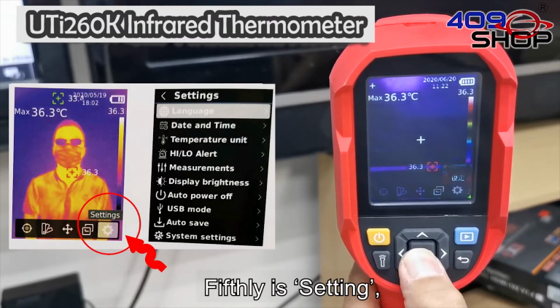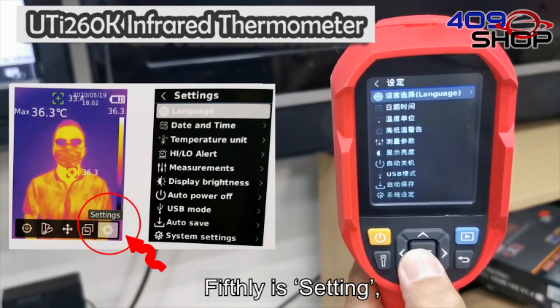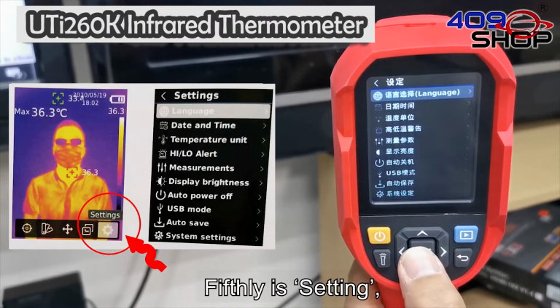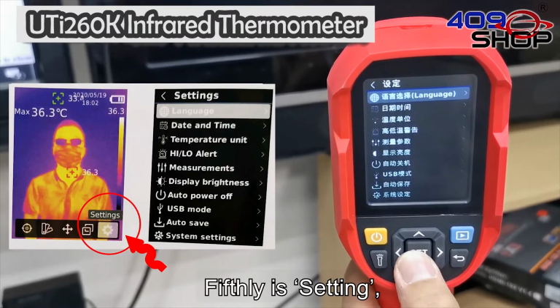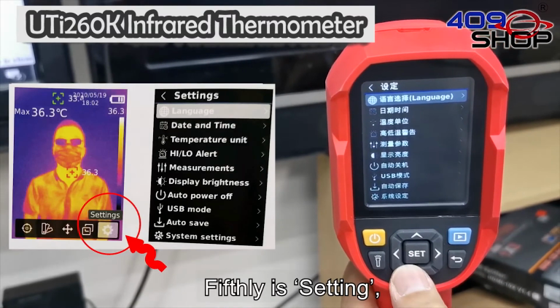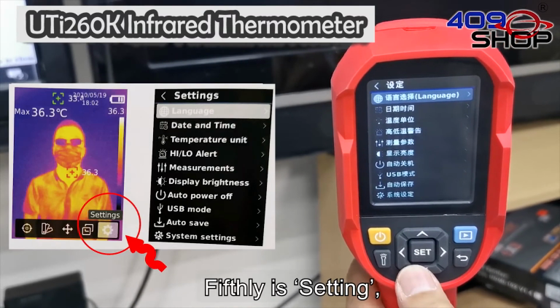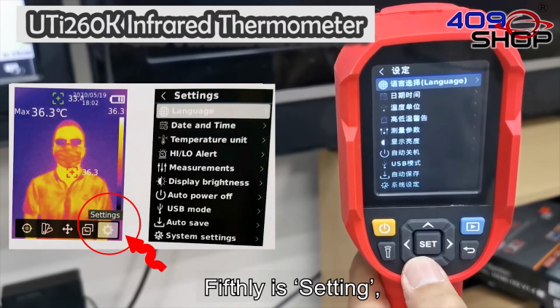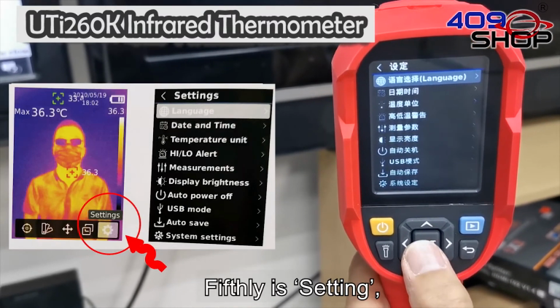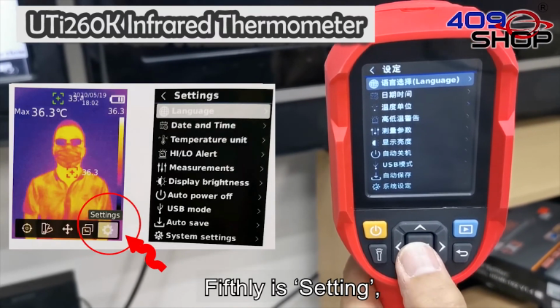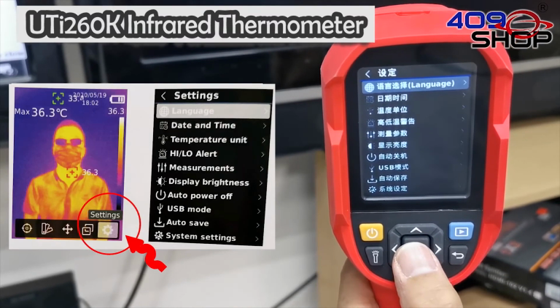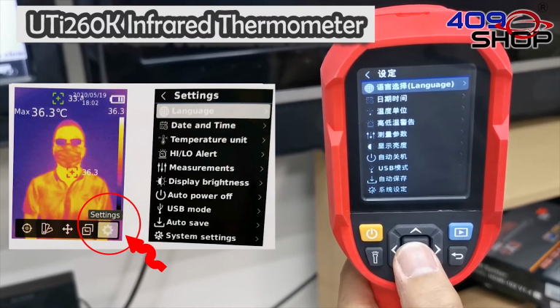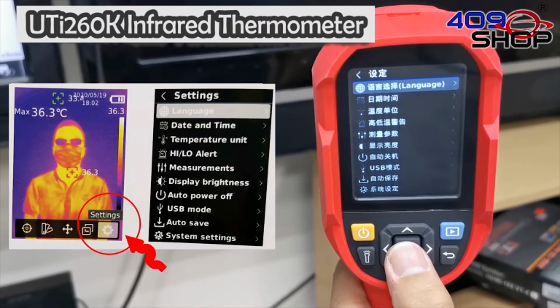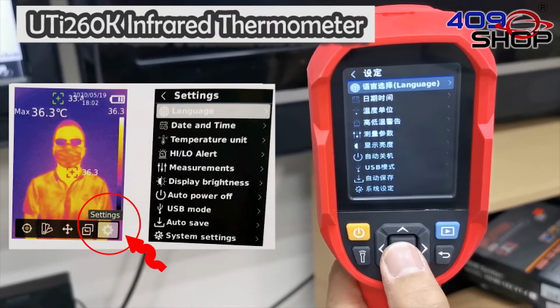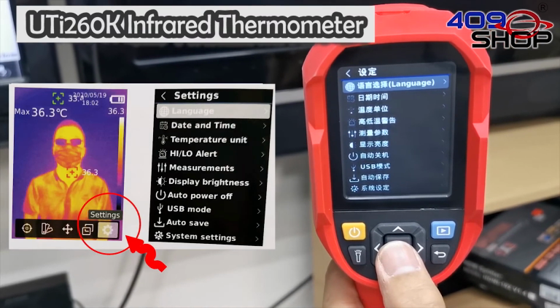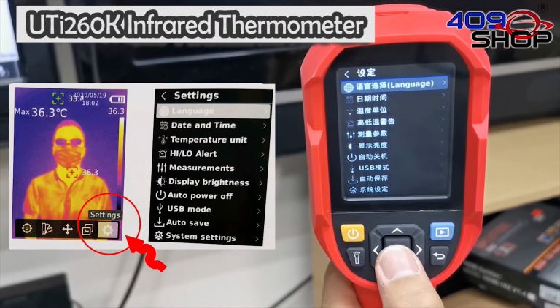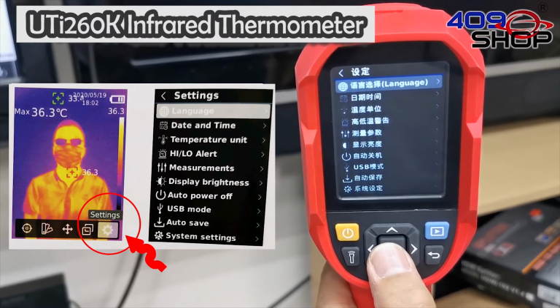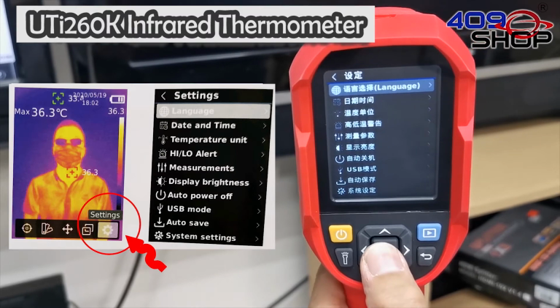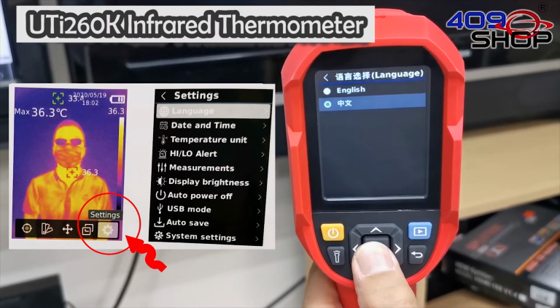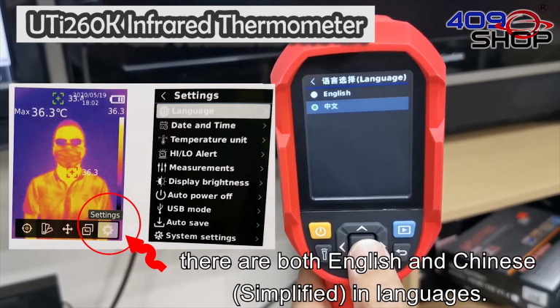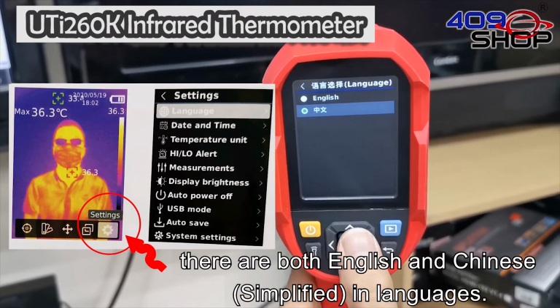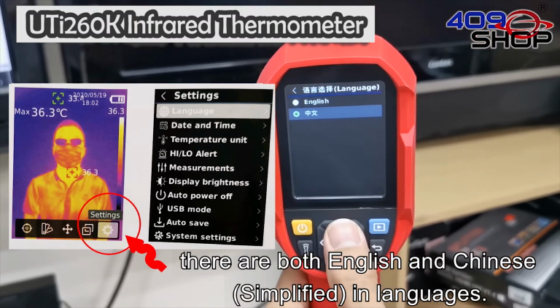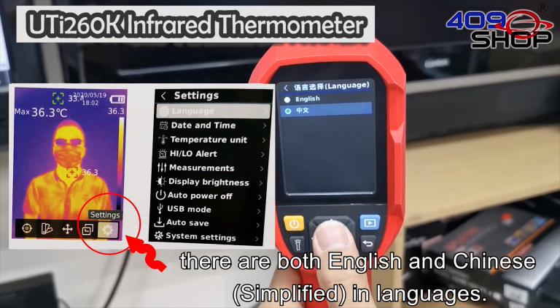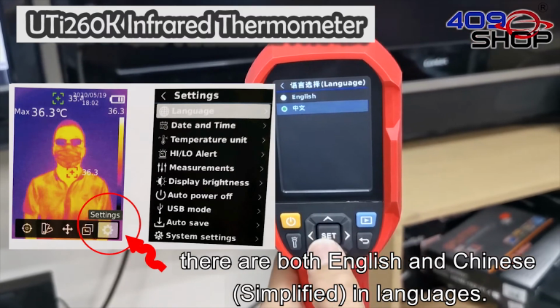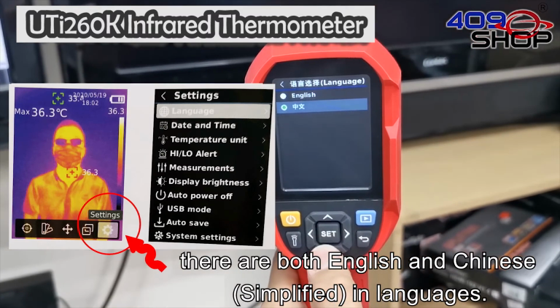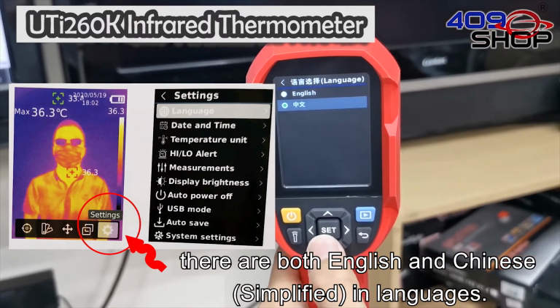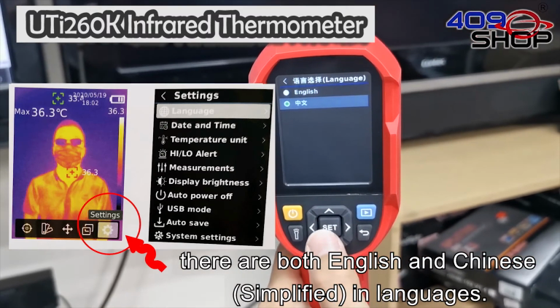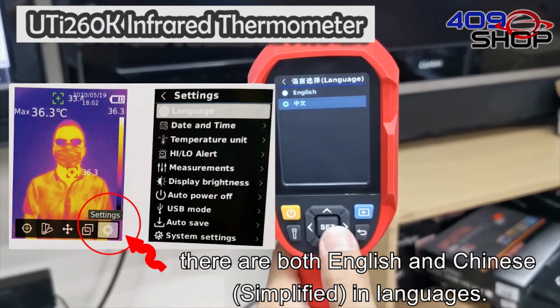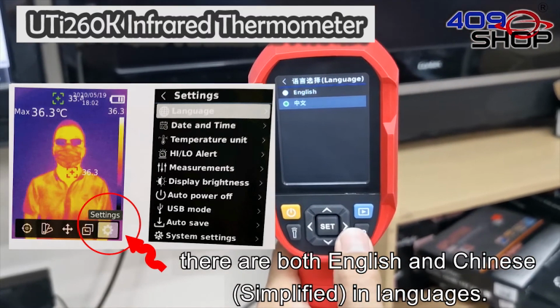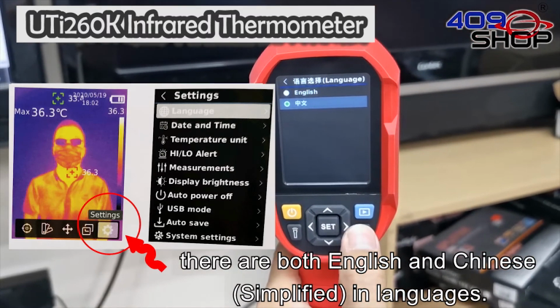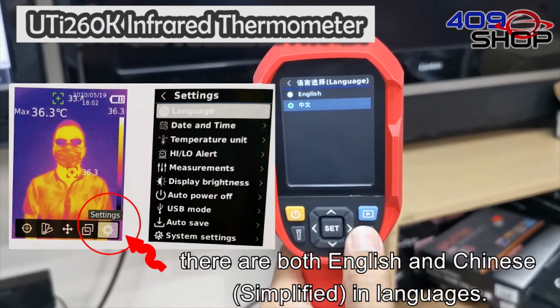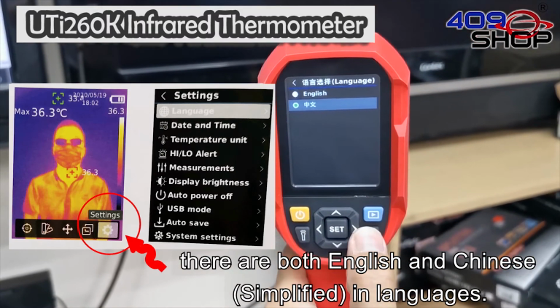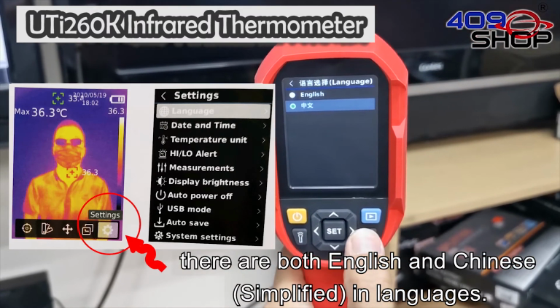Fifthly is the setting menu. There are both English and Chinese language options available.